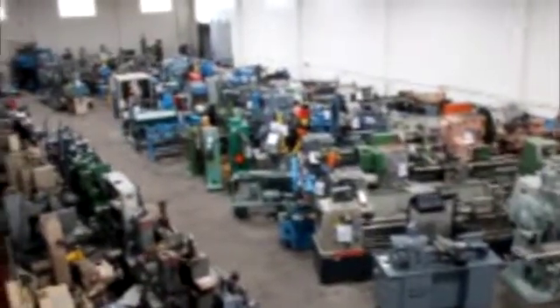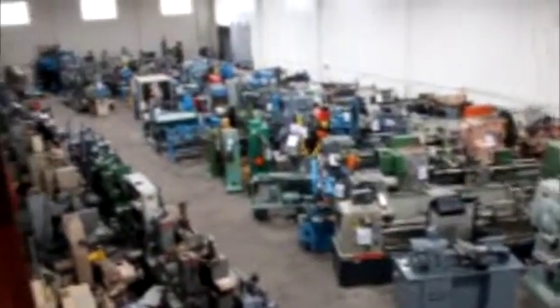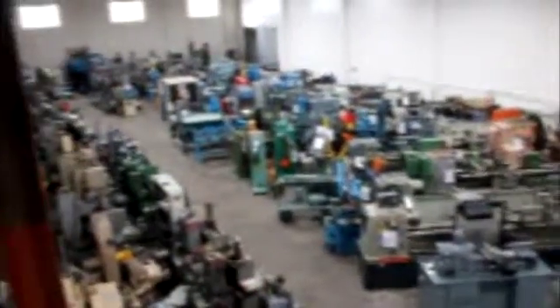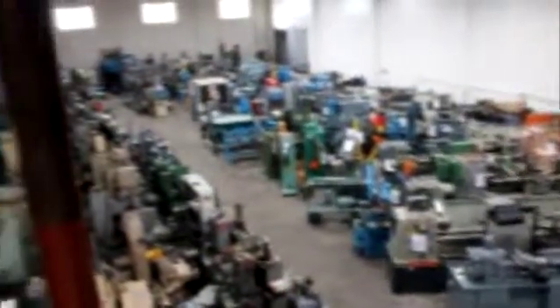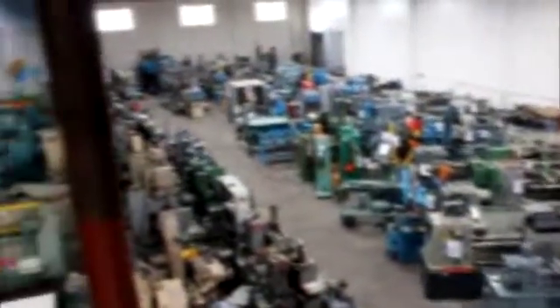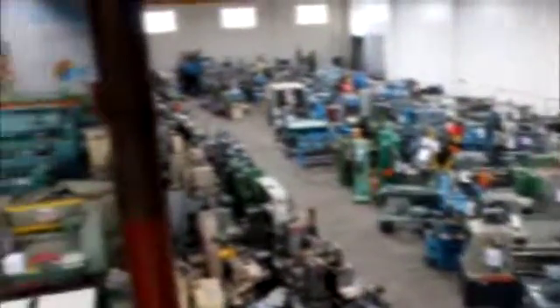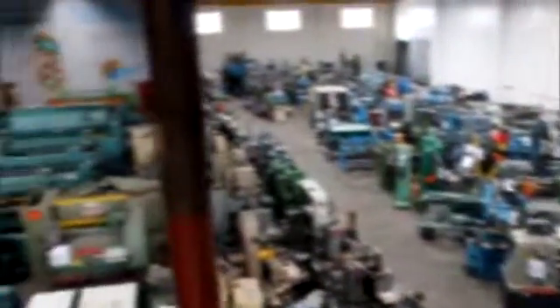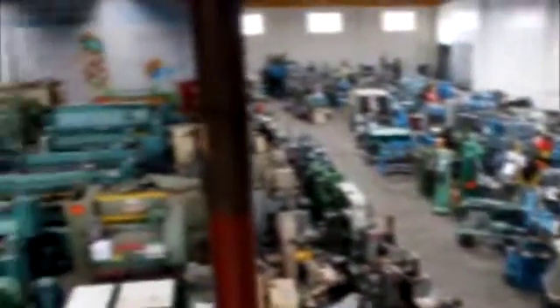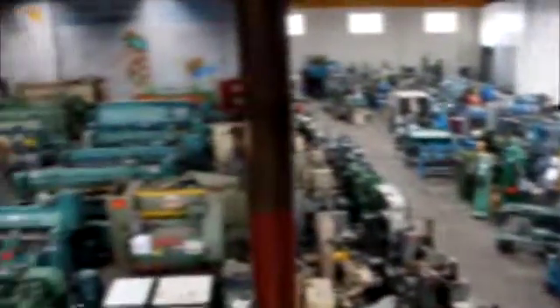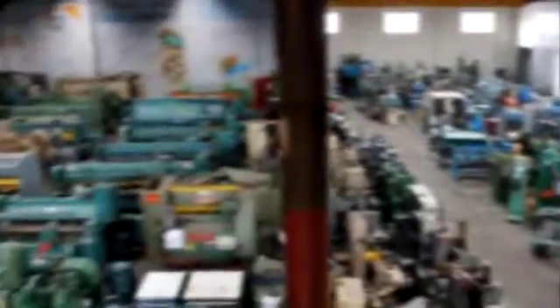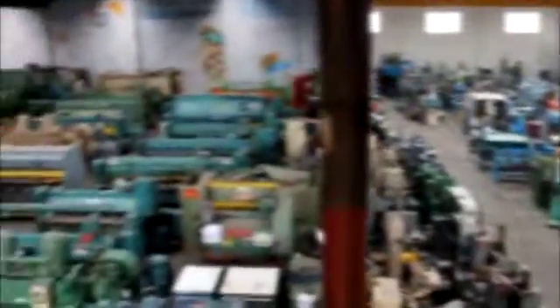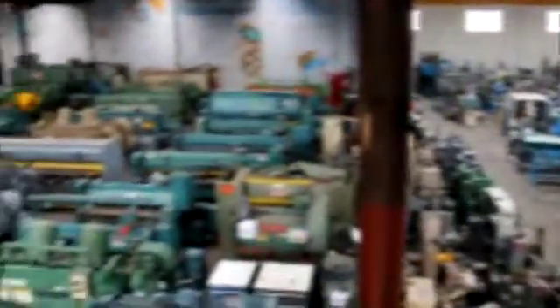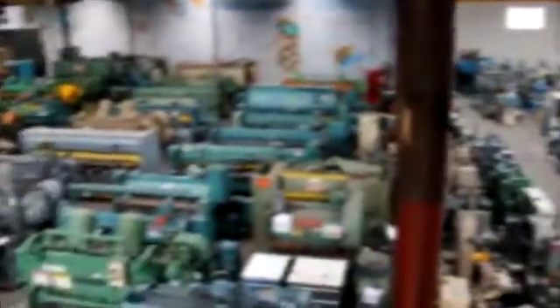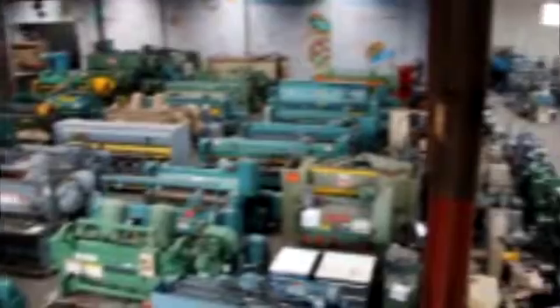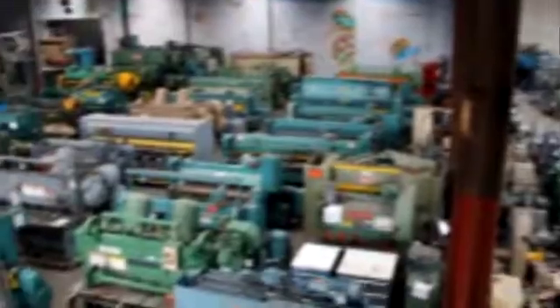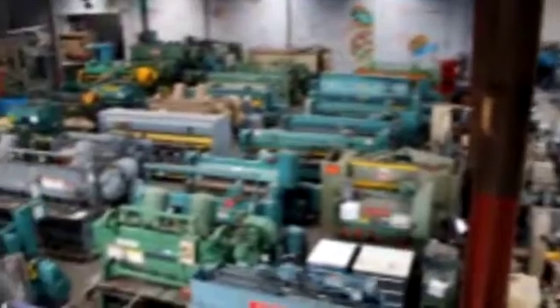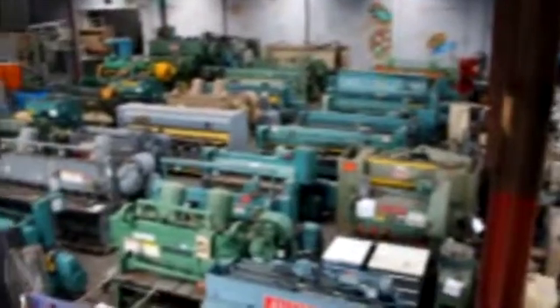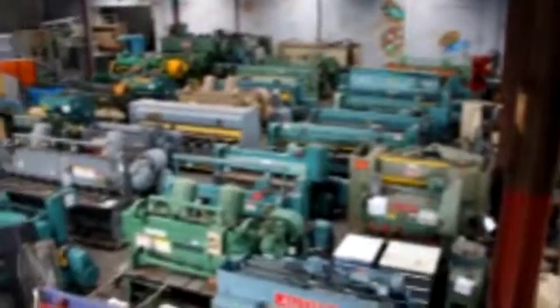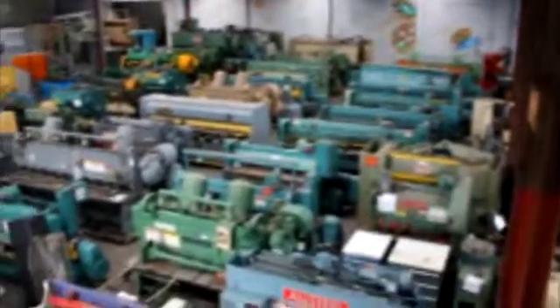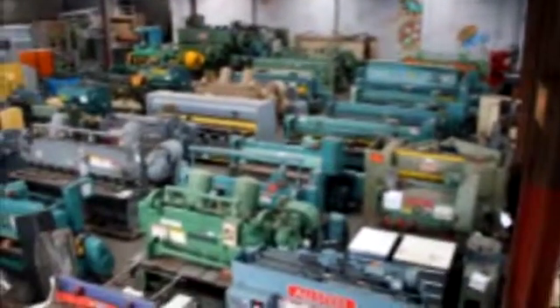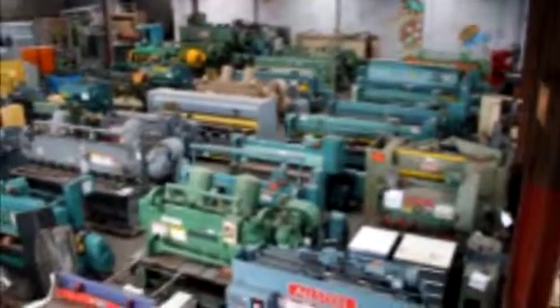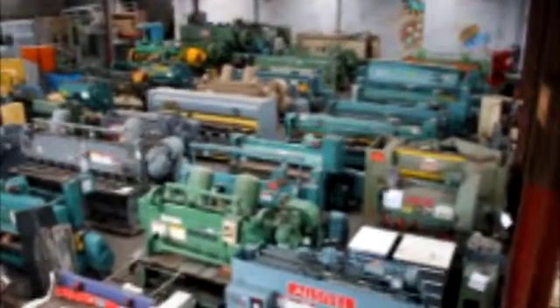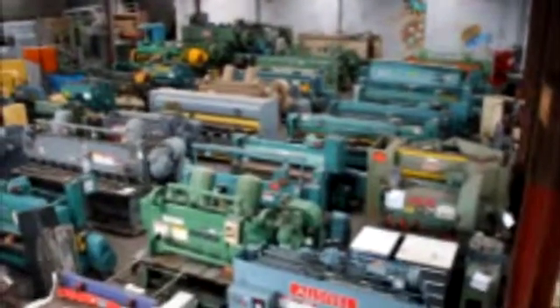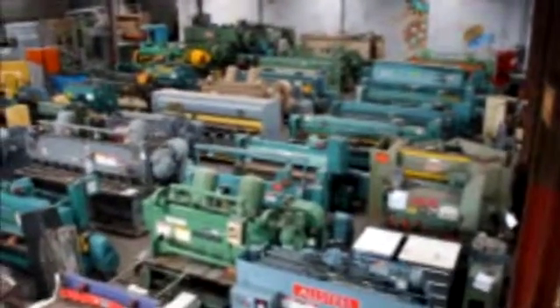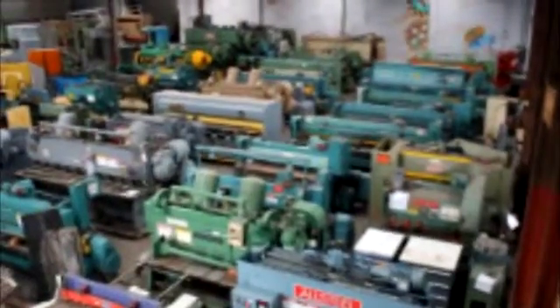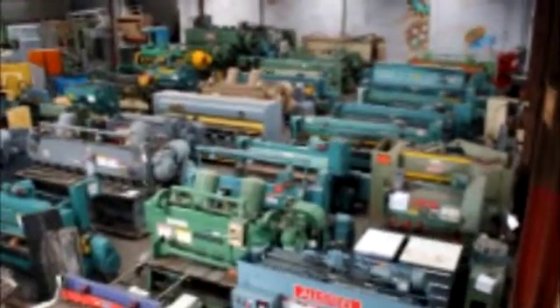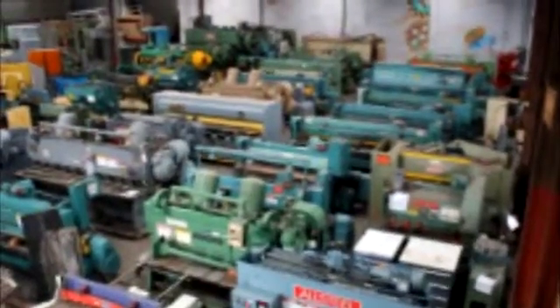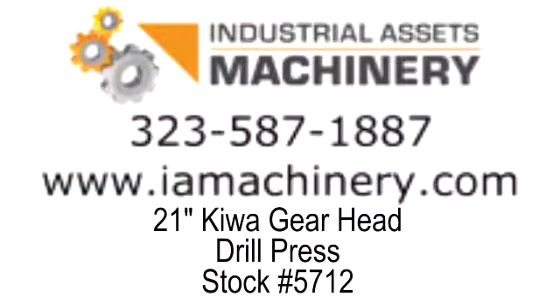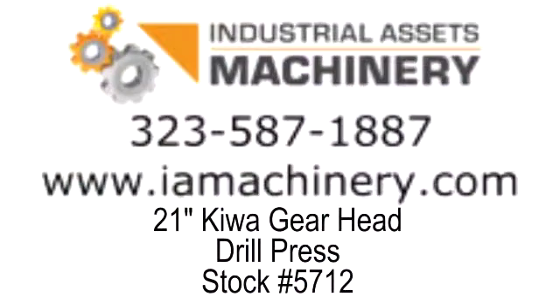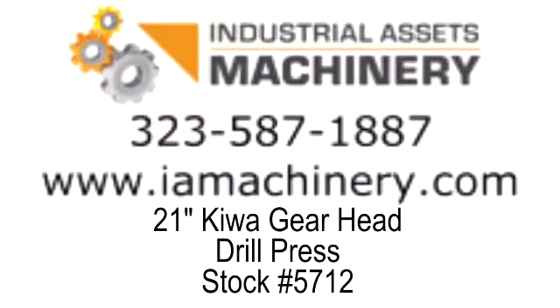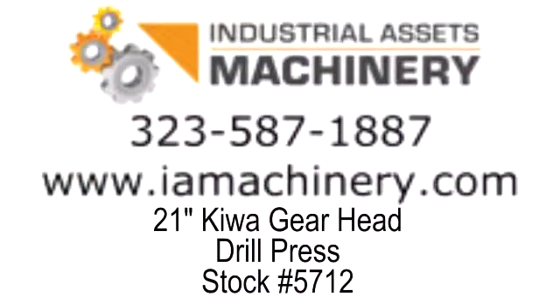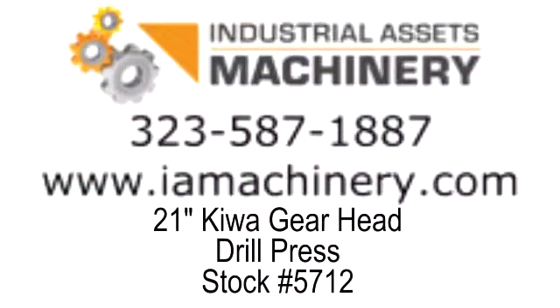Industrial Assets is located in Huntington Park, California and has a showroom full of used machinery. Stop by or give us a call.